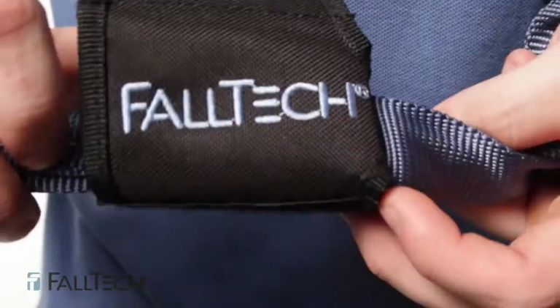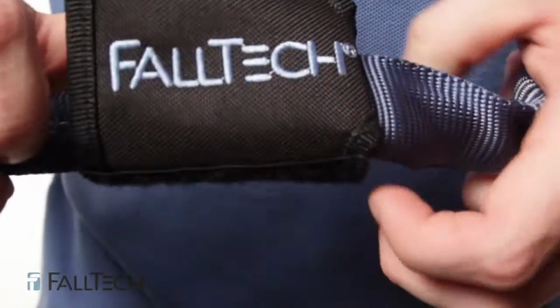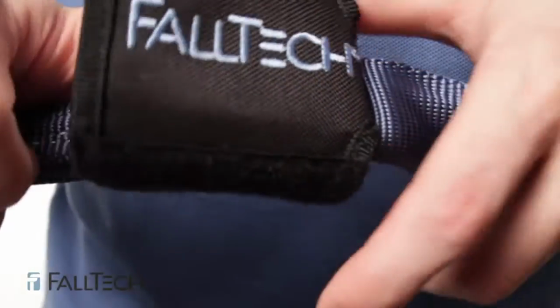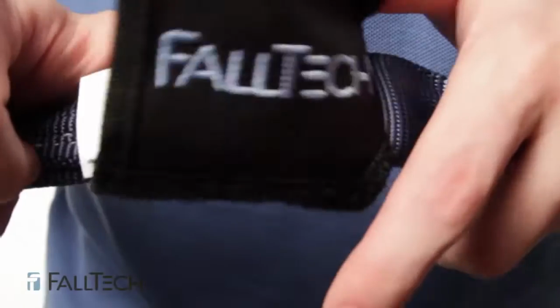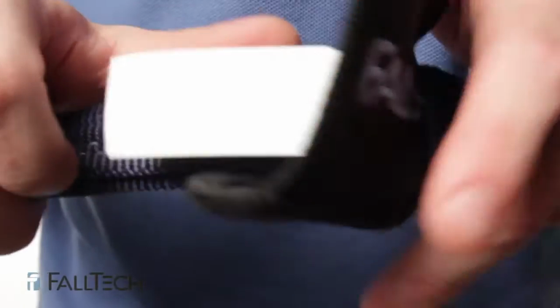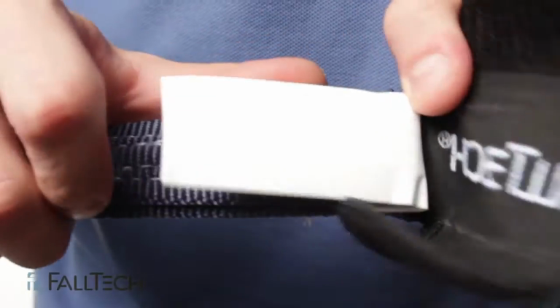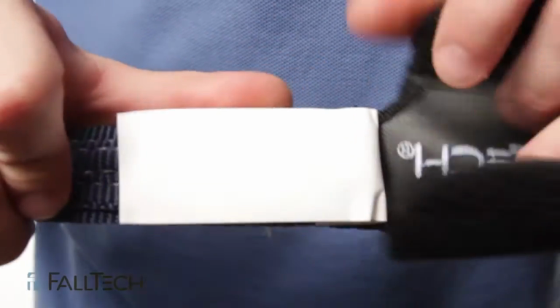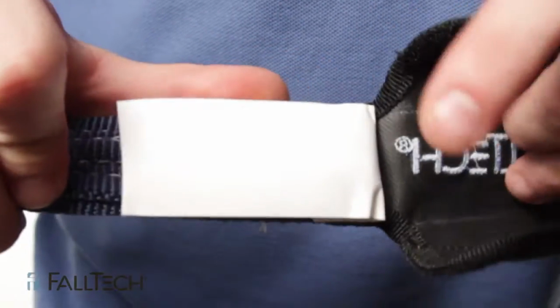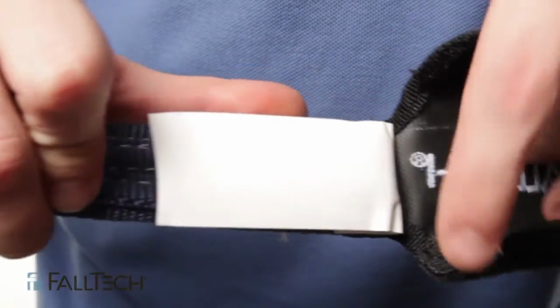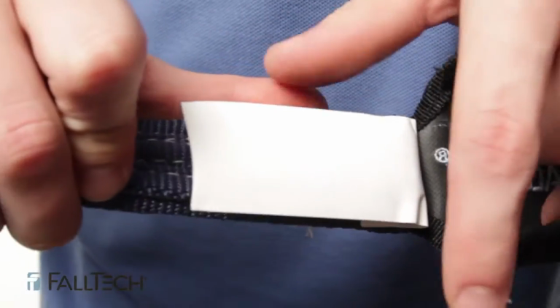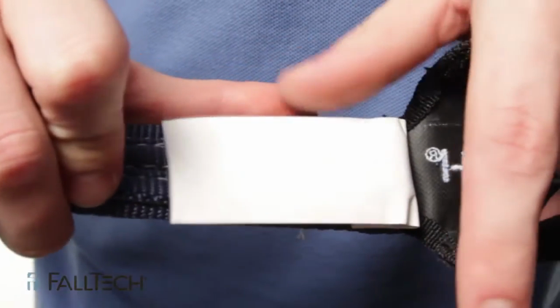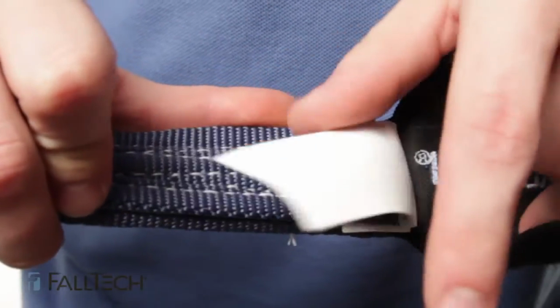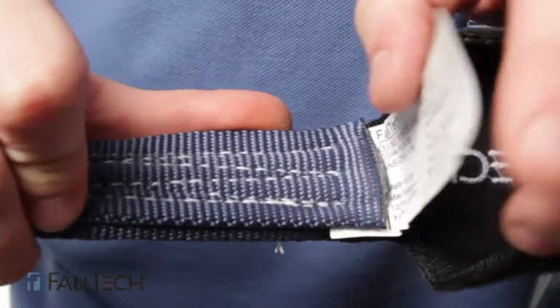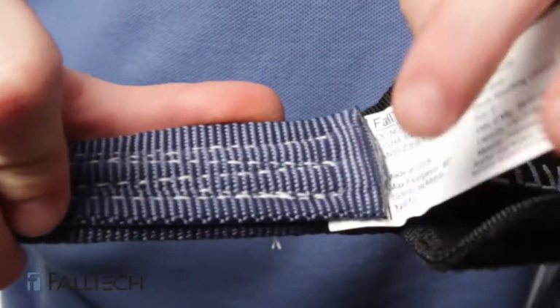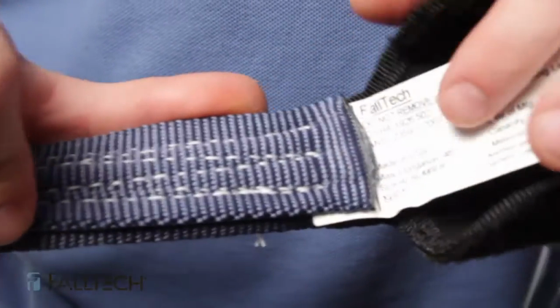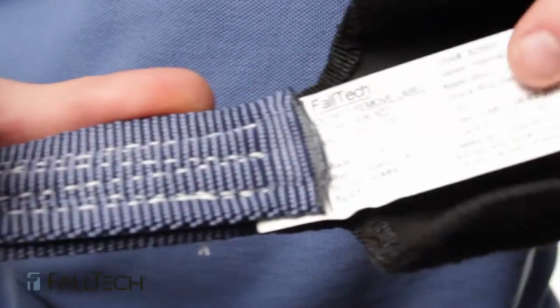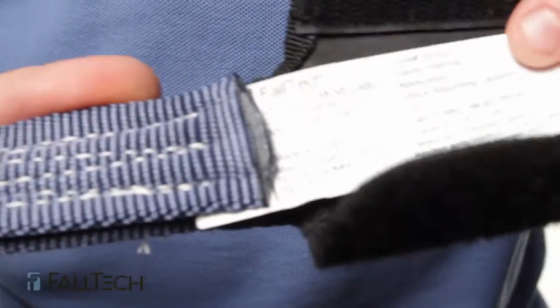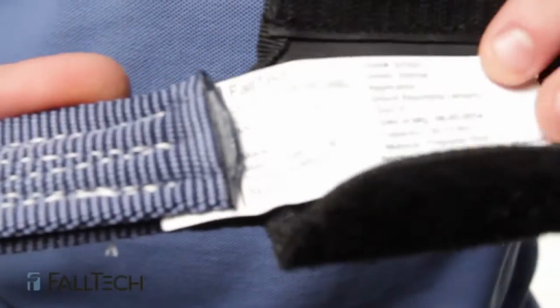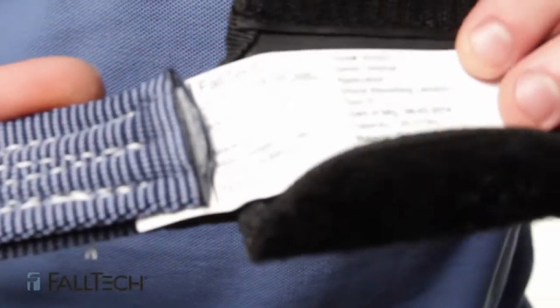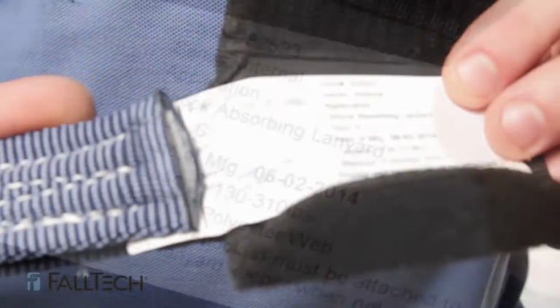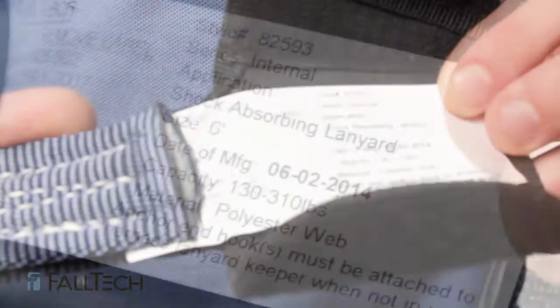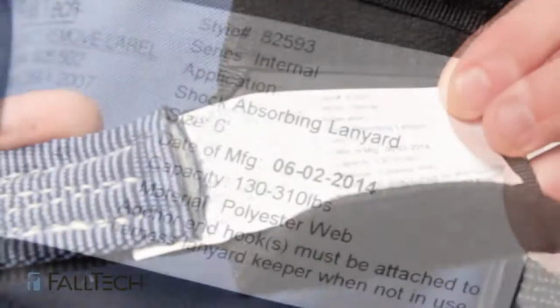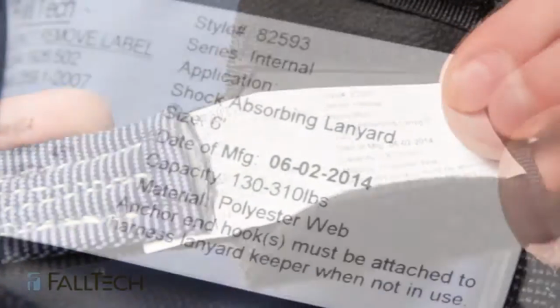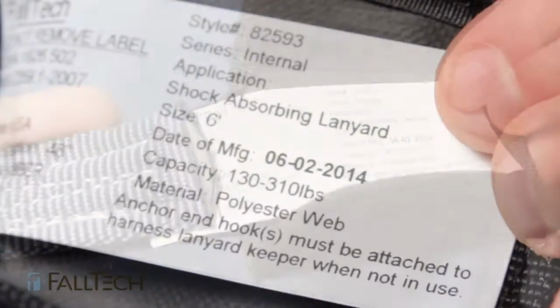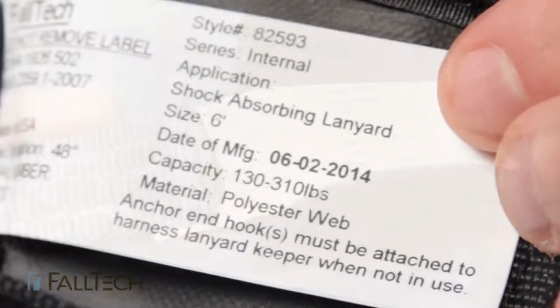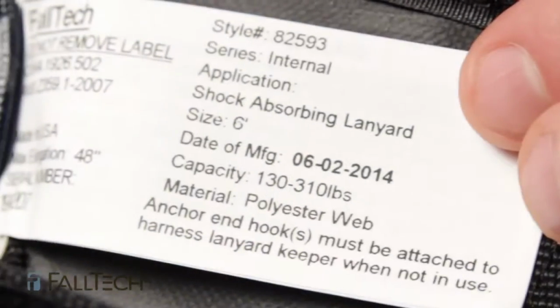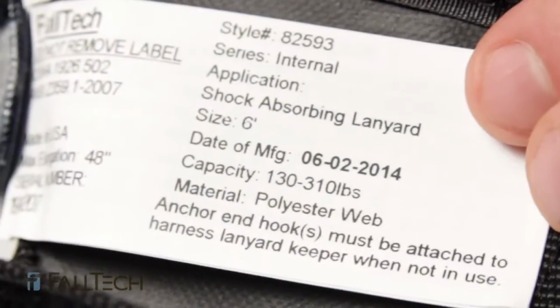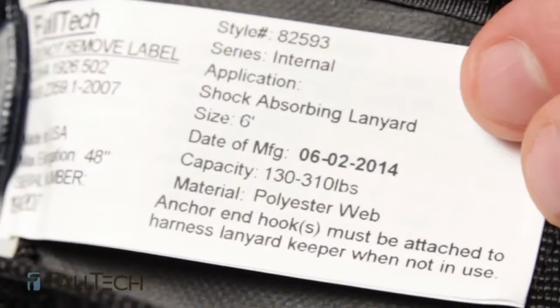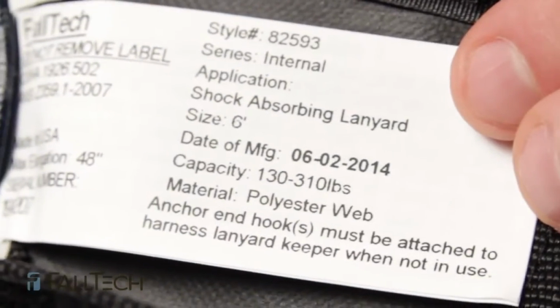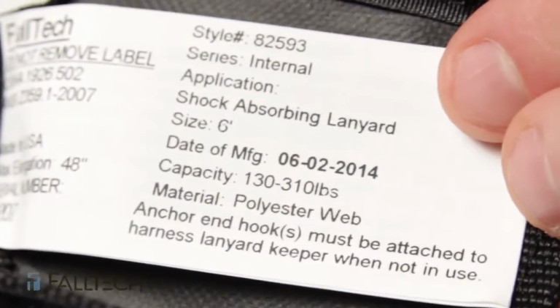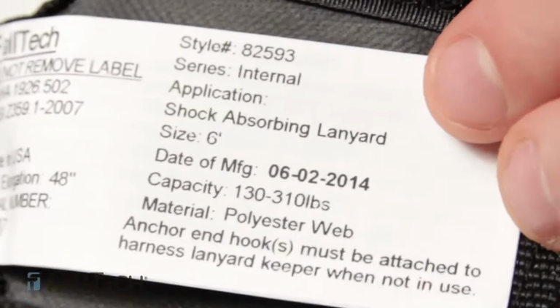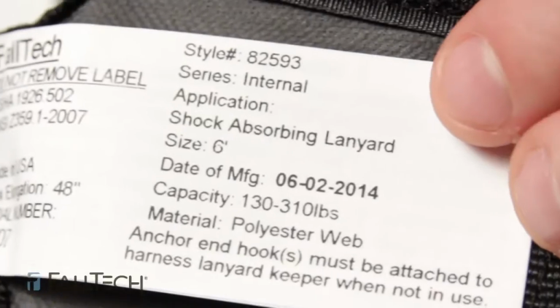For either type of lanyard, check your labels. If they are missing or you cannot read your labels, you have to remove from service.